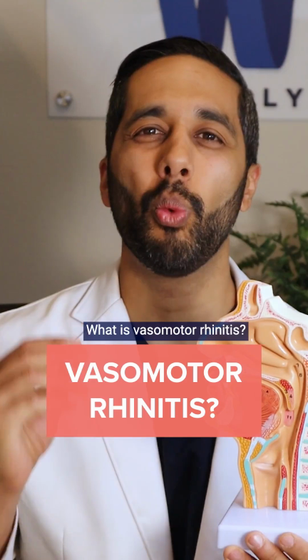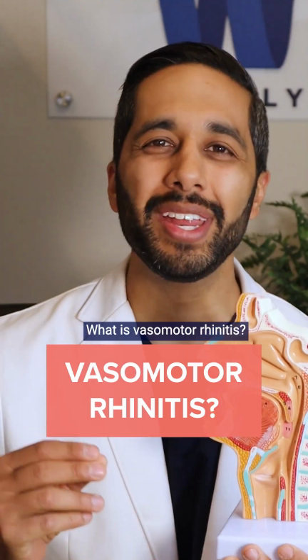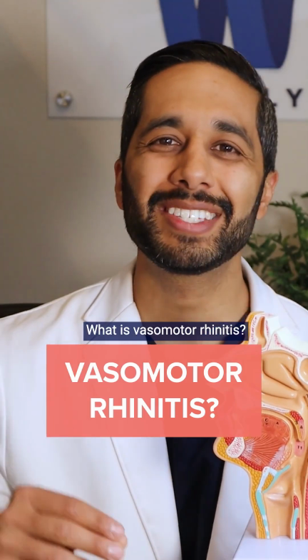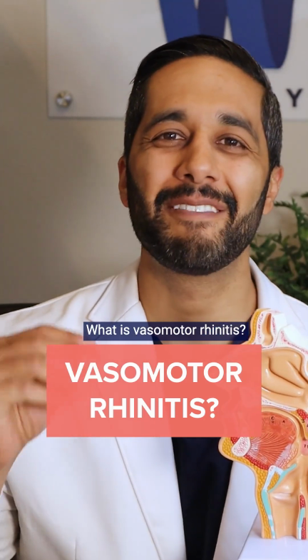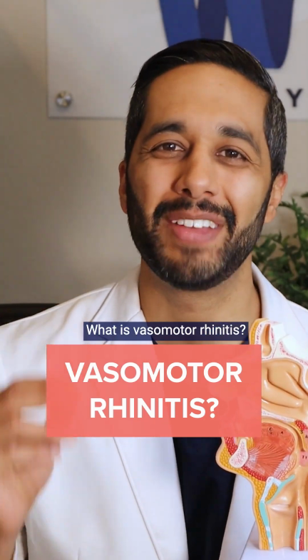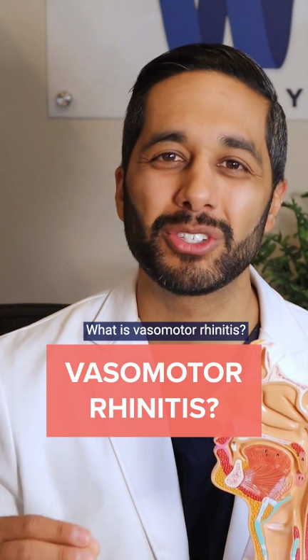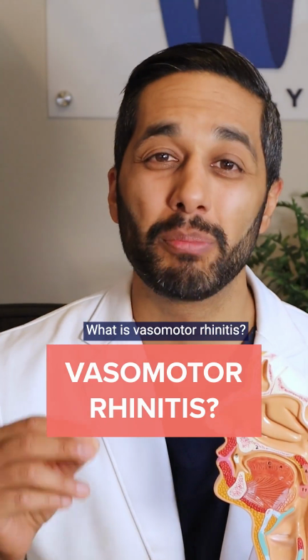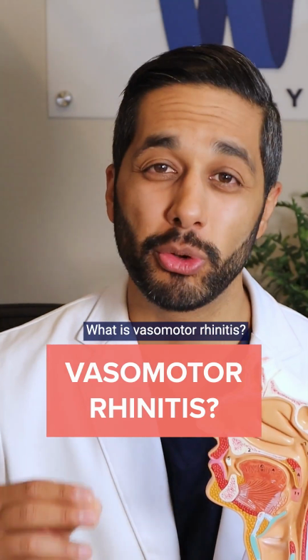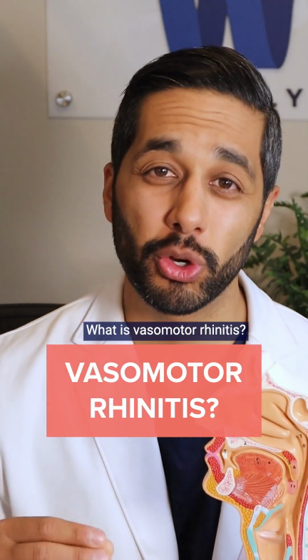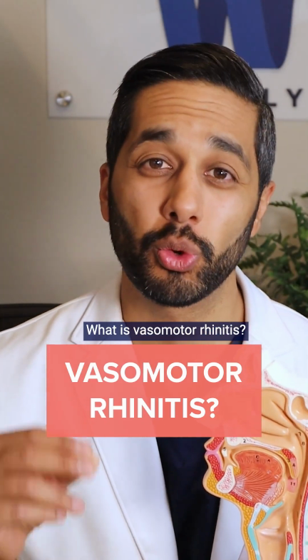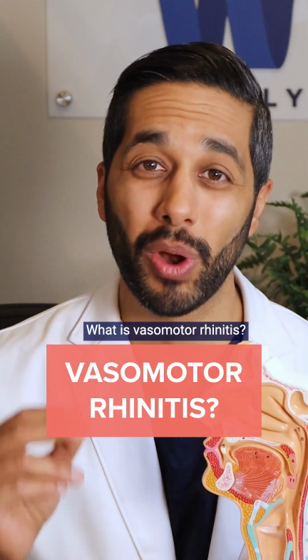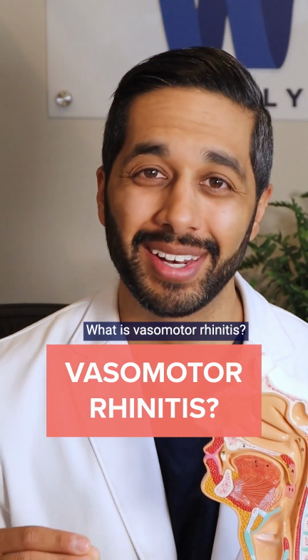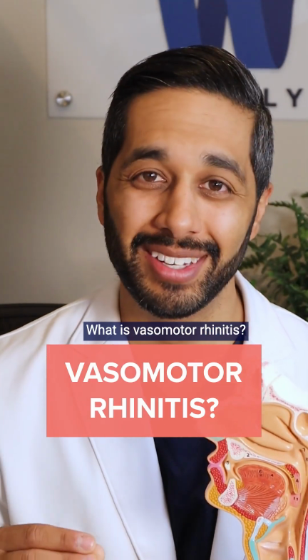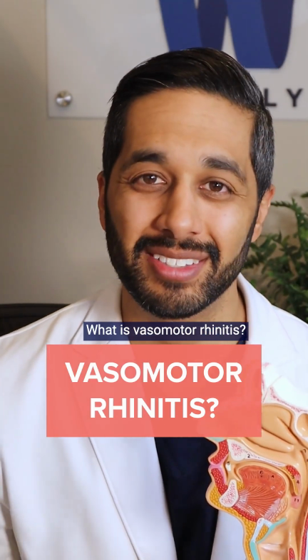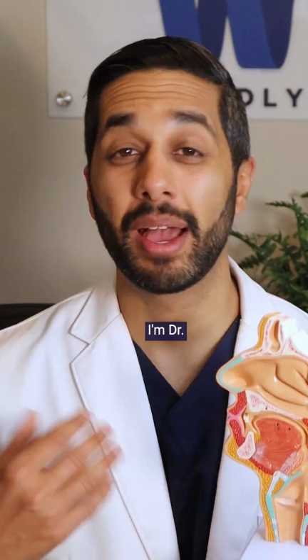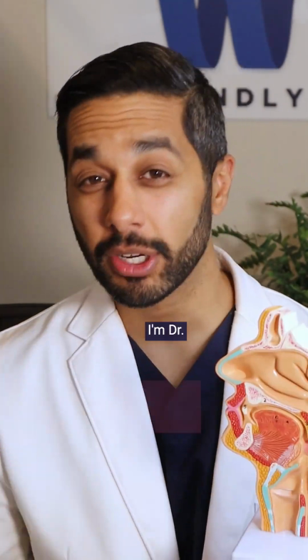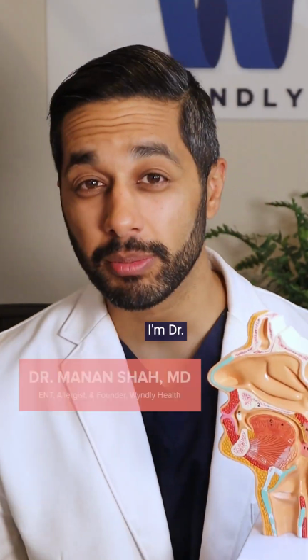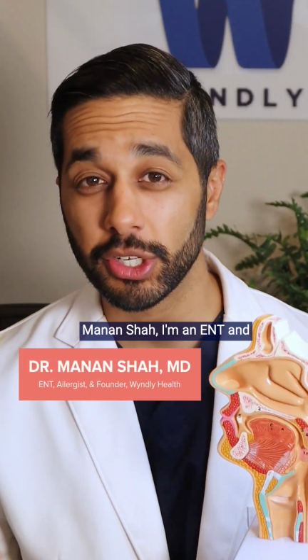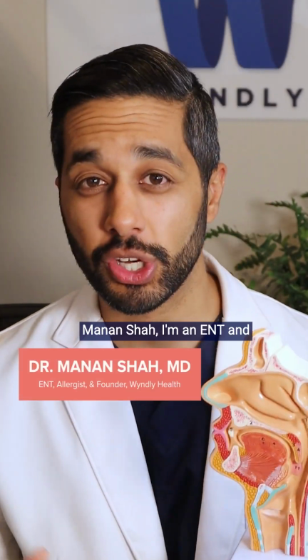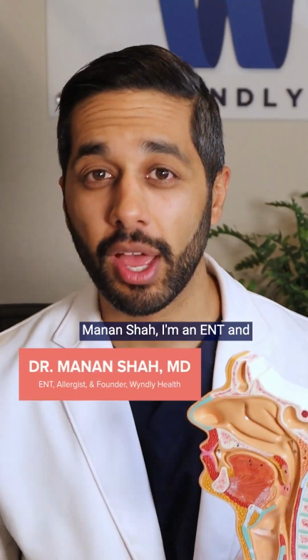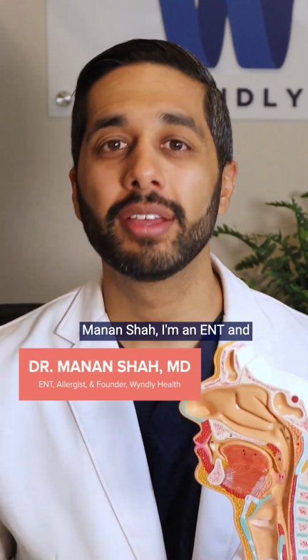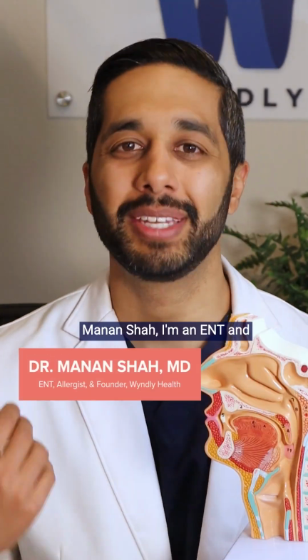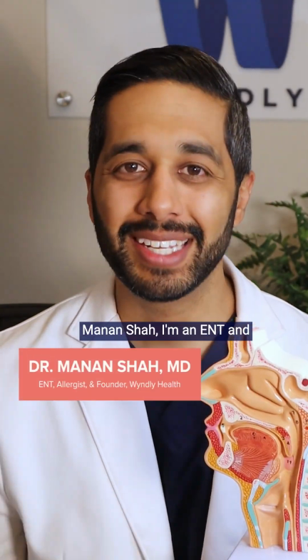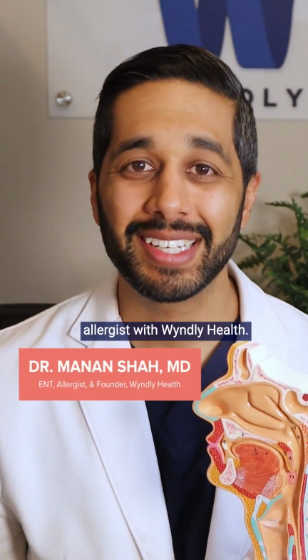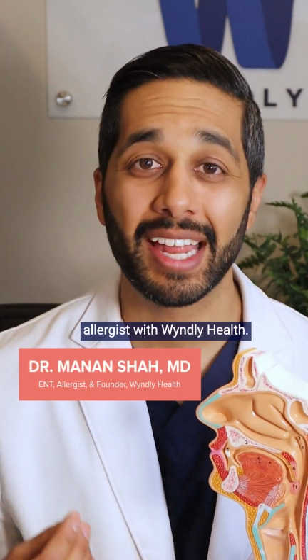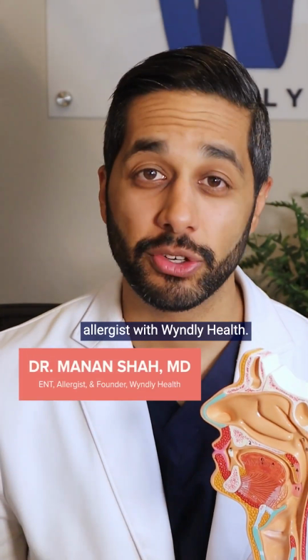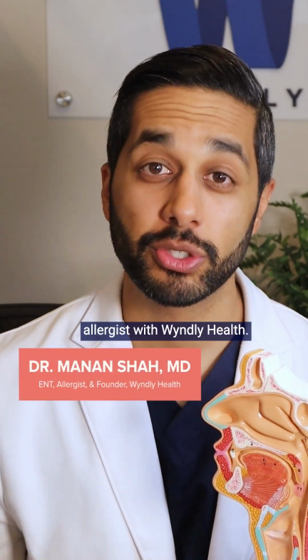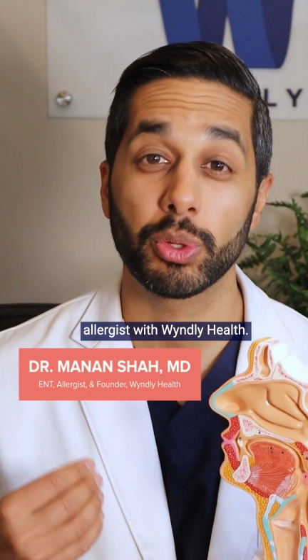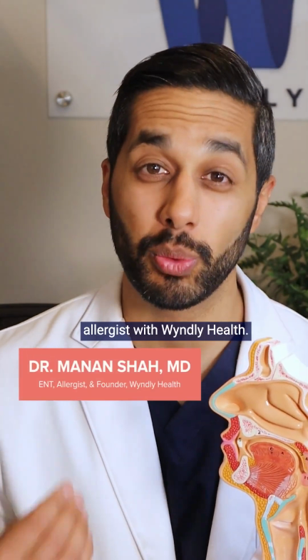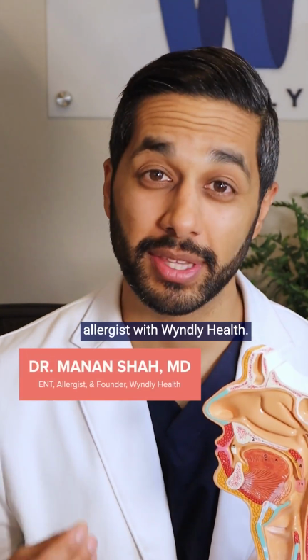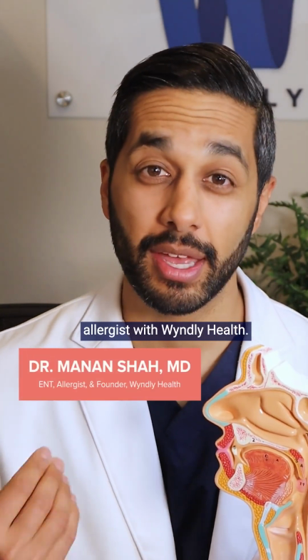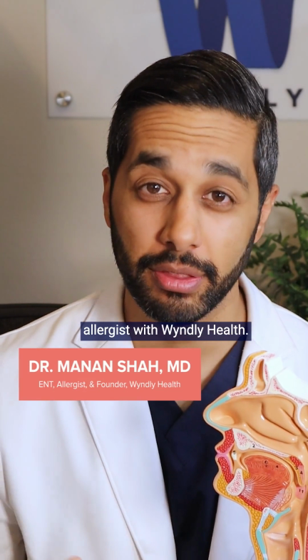What is vasomotor rhinitis? I'm Dr. Manan Shah, an ENT and allergist with Windley Health.